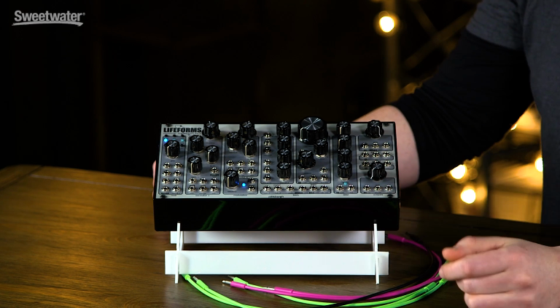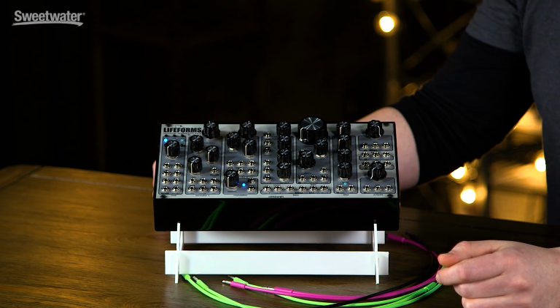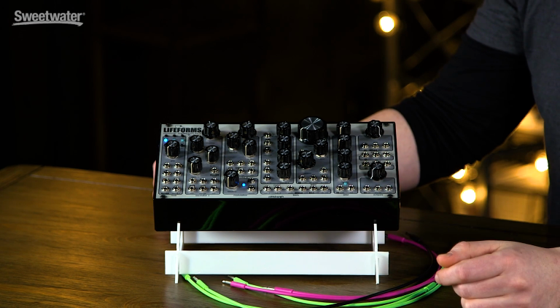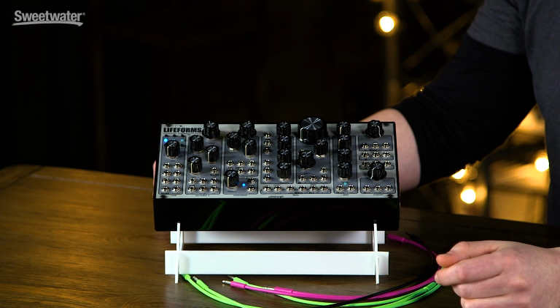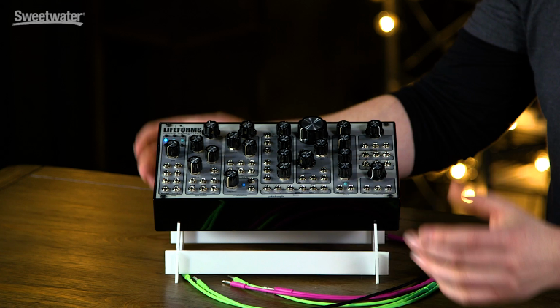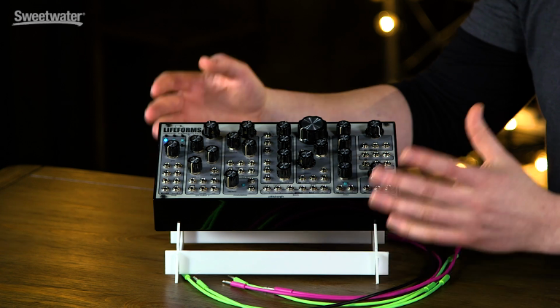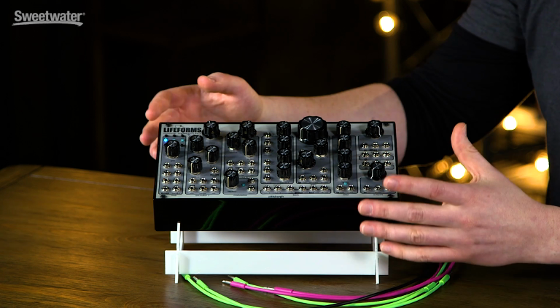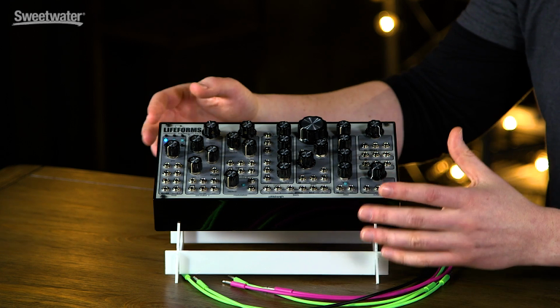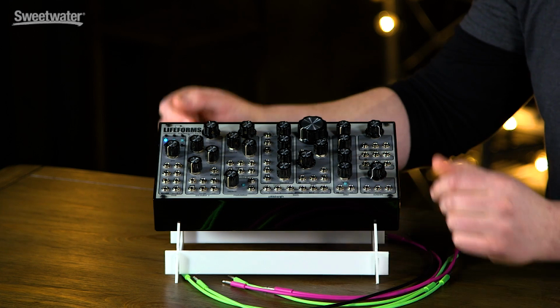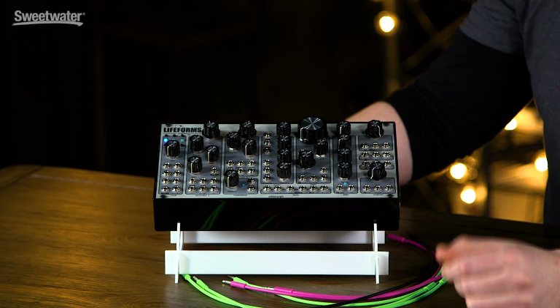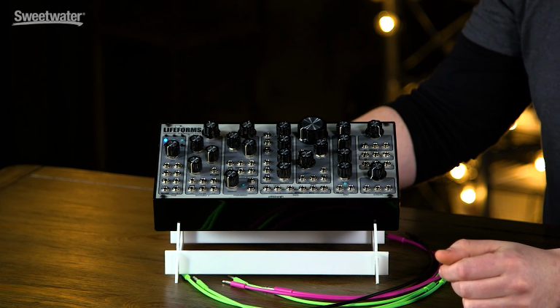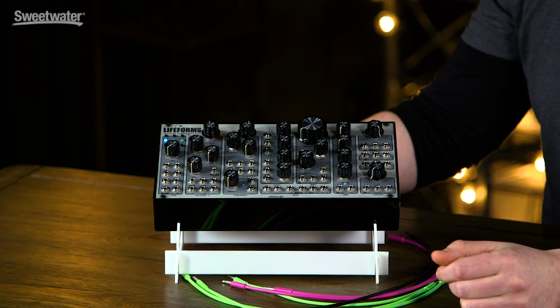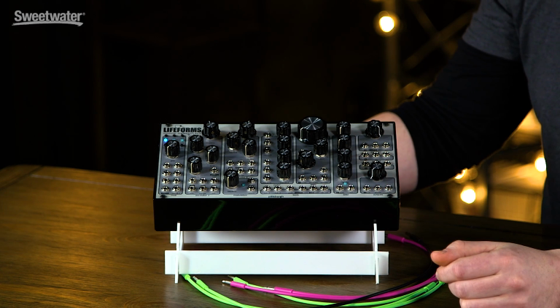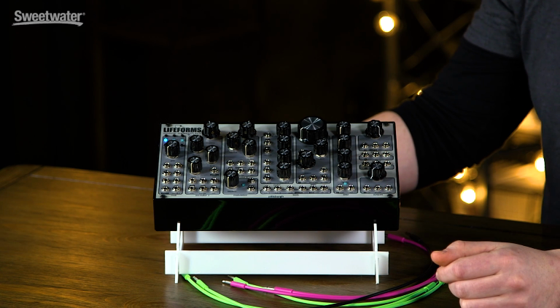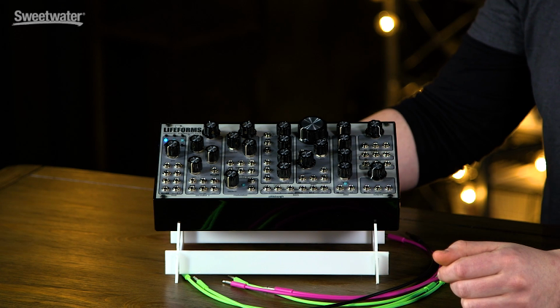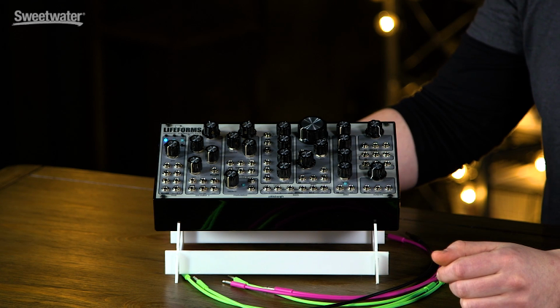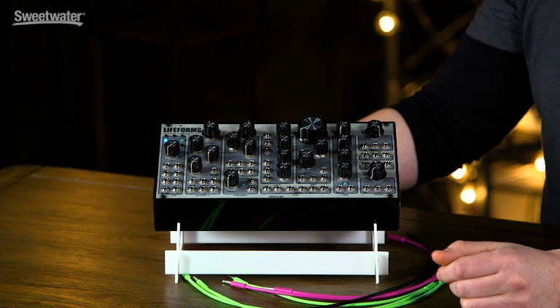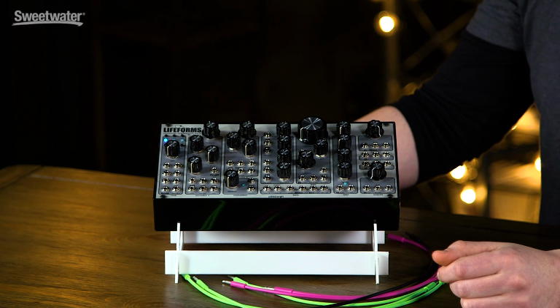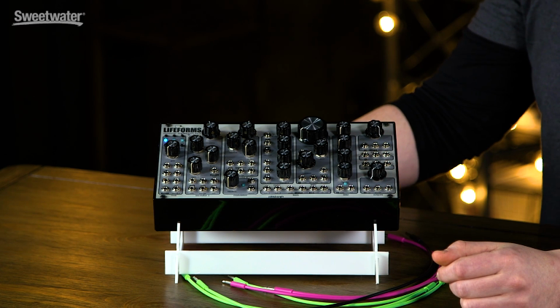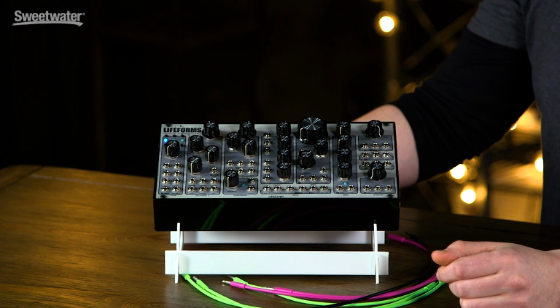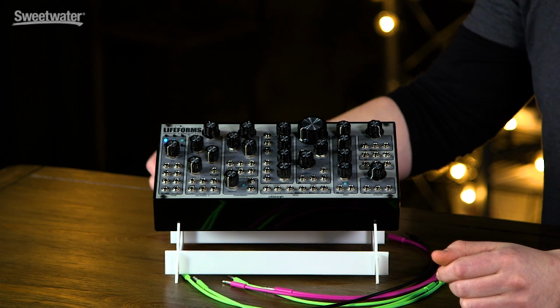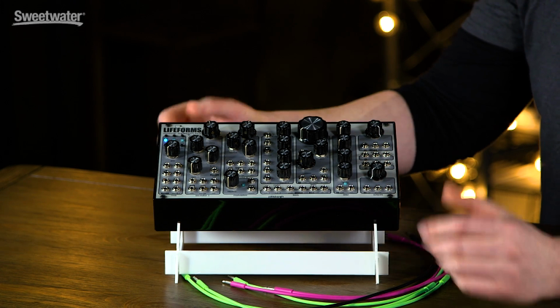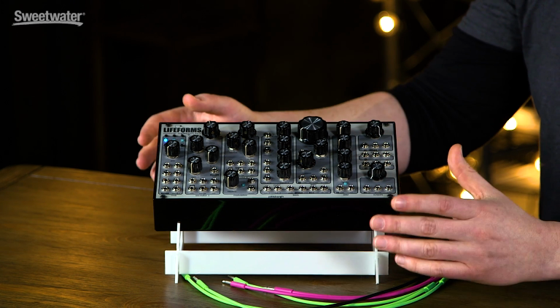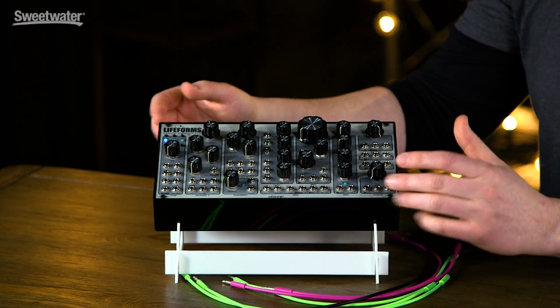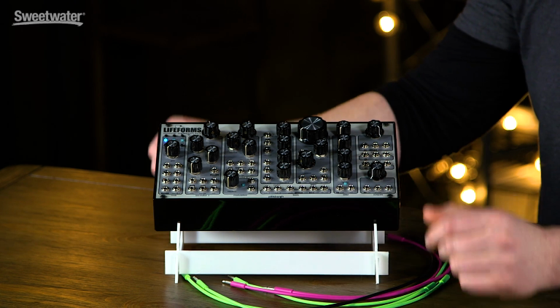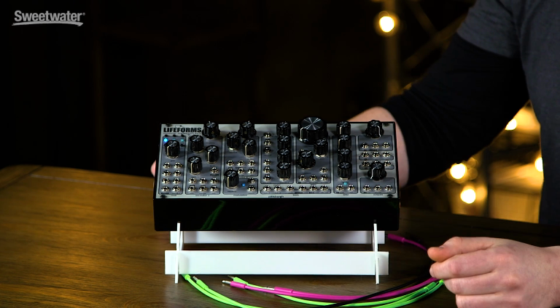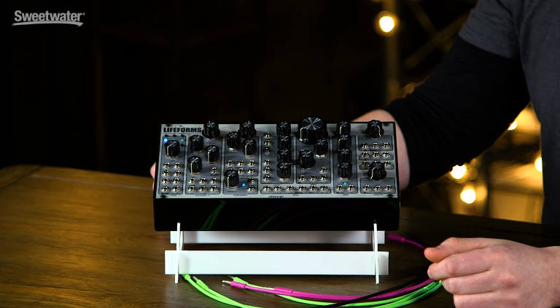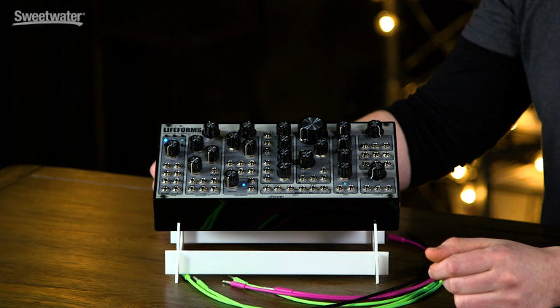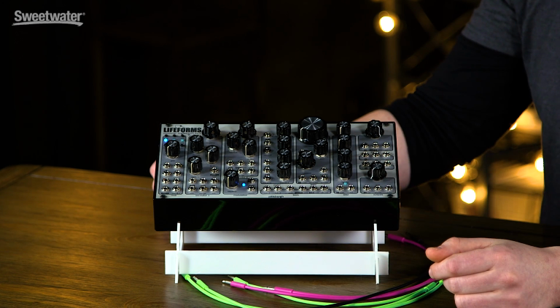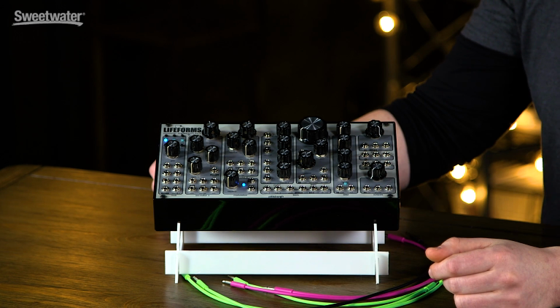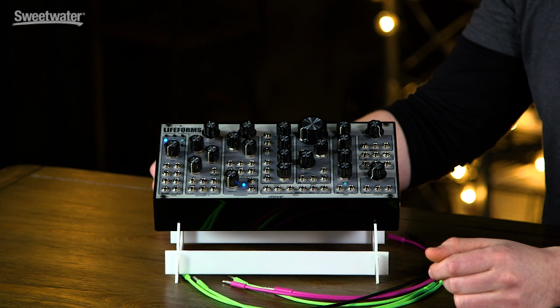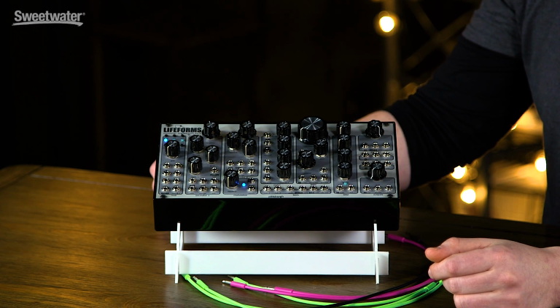So for its size and price, it is a very powerful standalone analog synth.